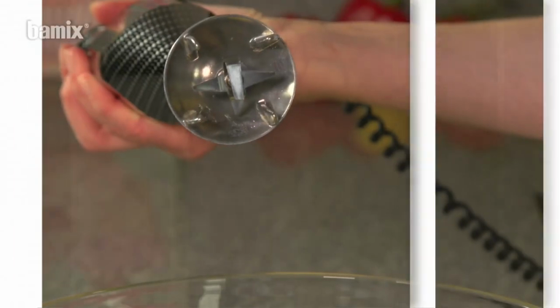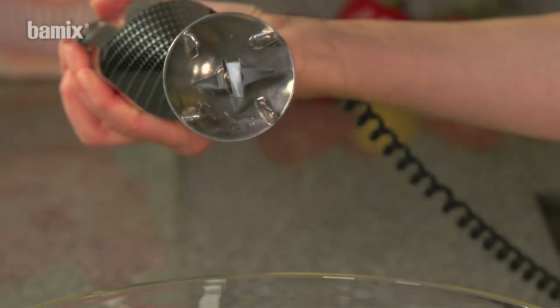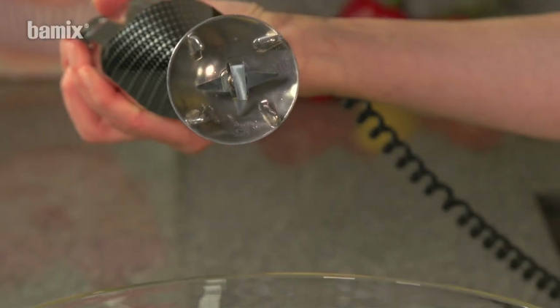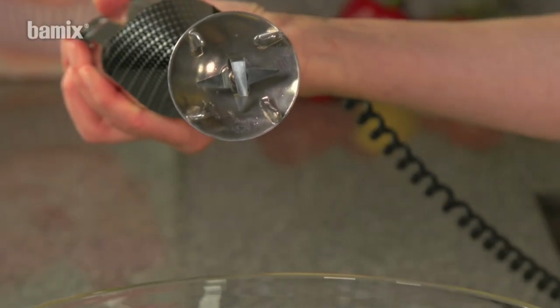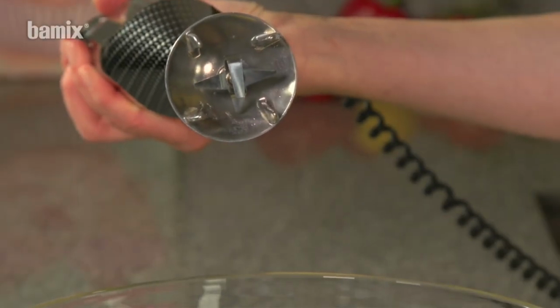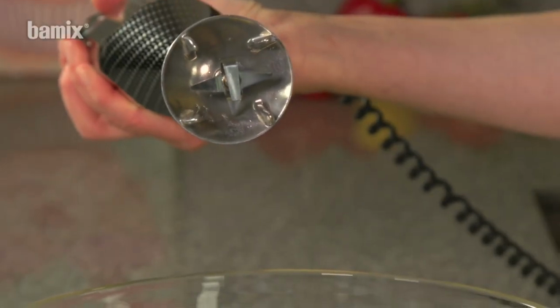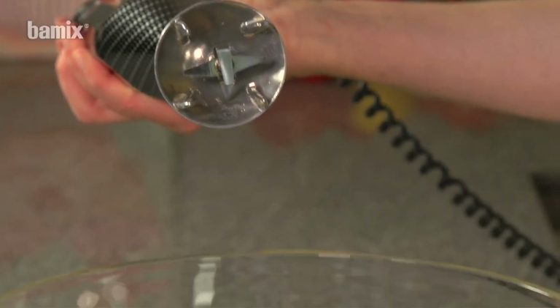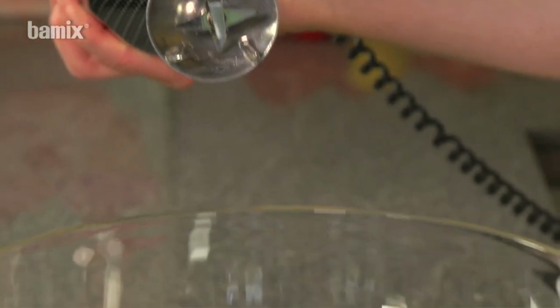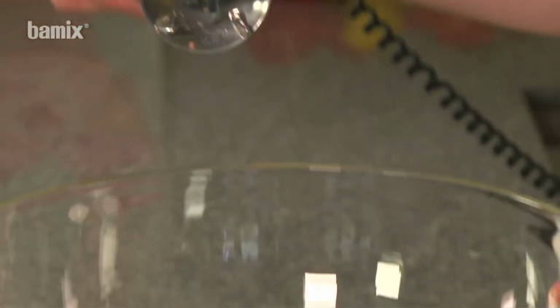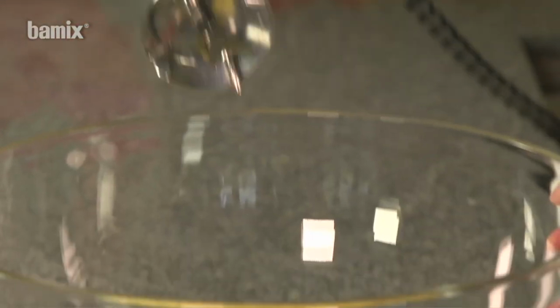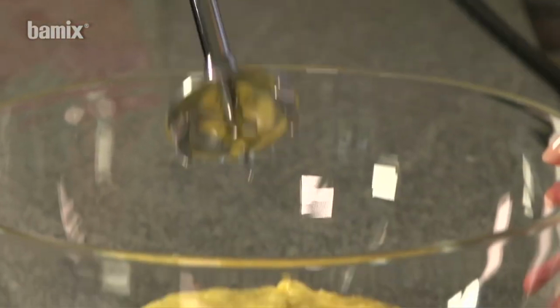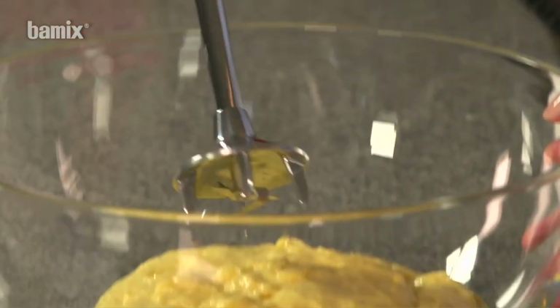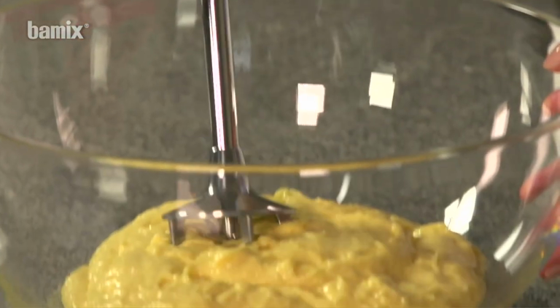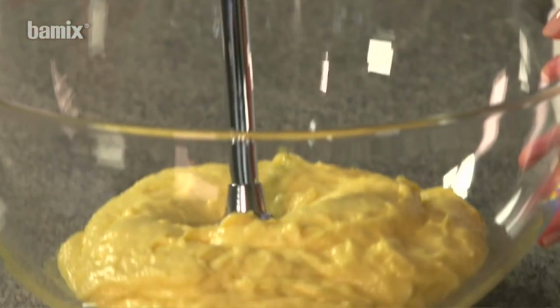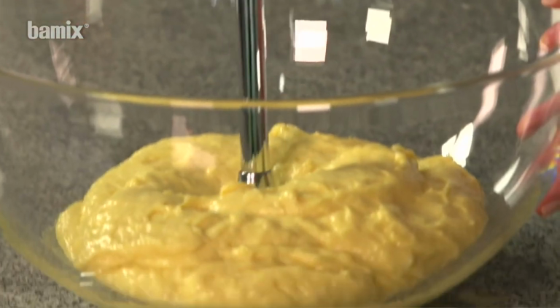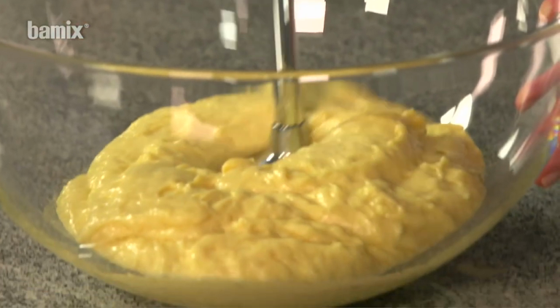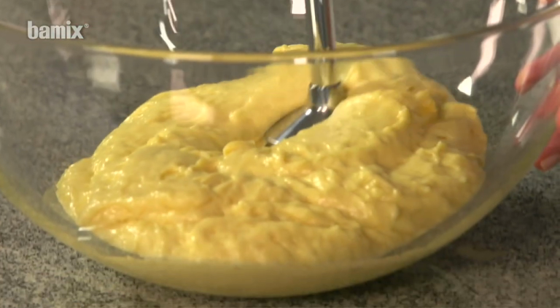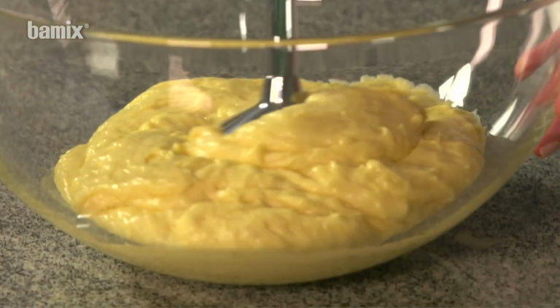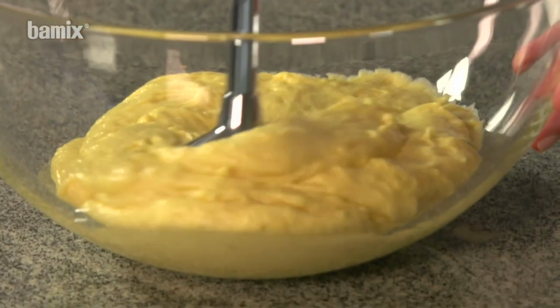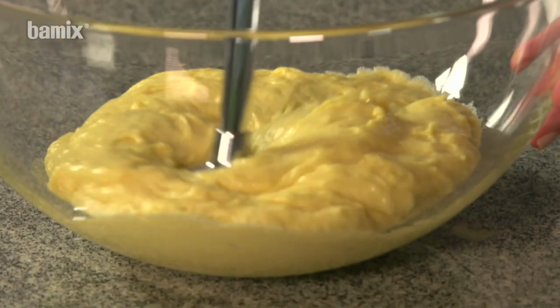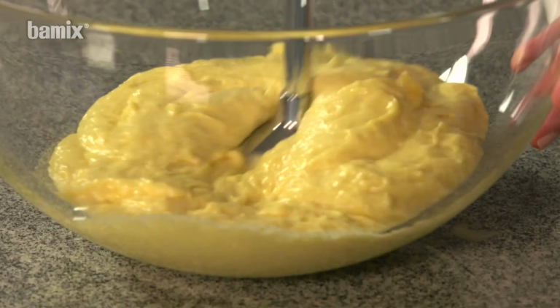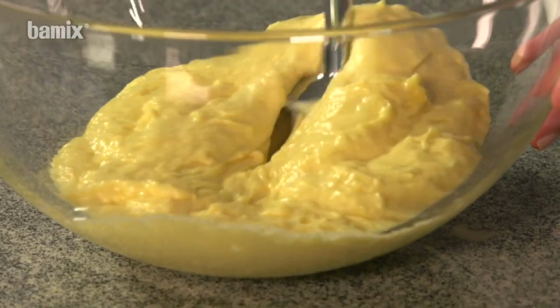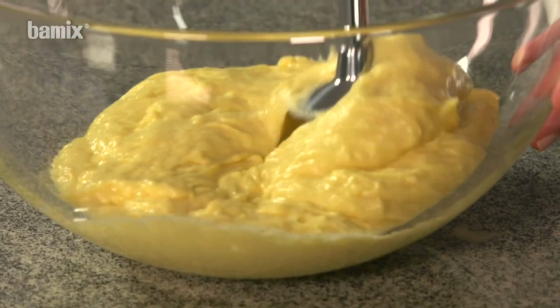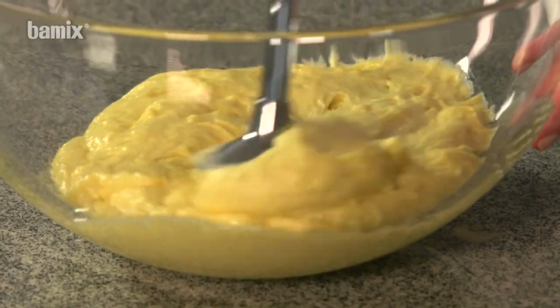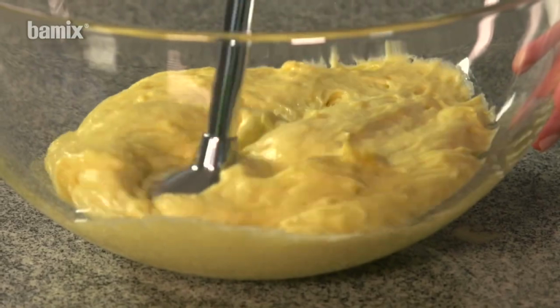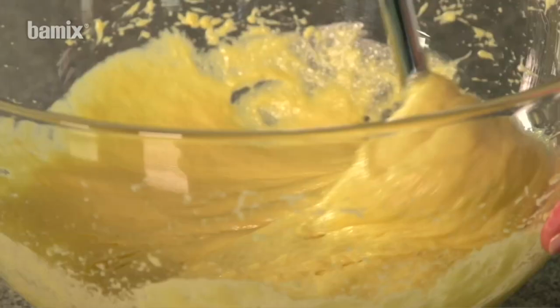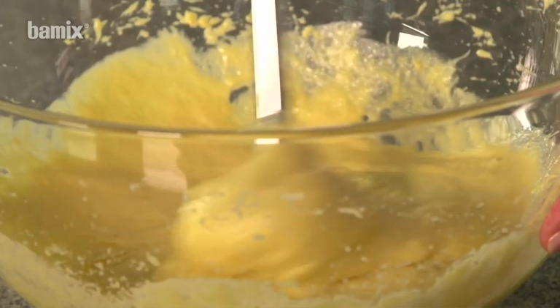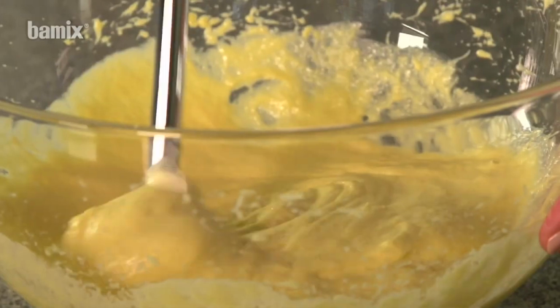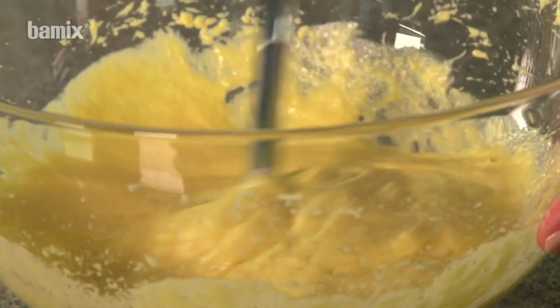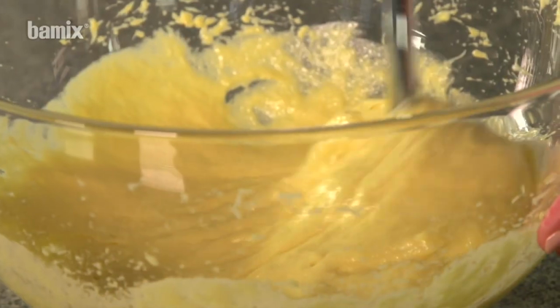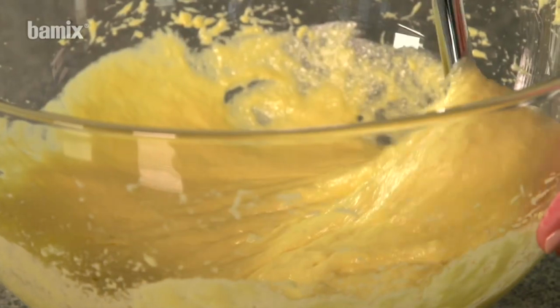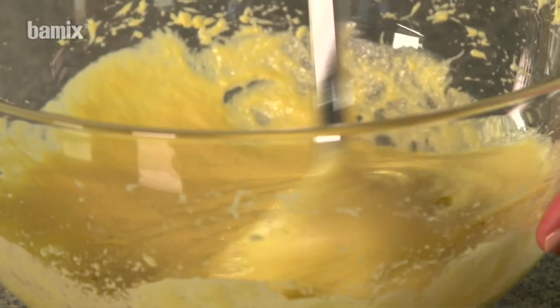Use the multi-purpose blade to produce airy and smooth yeast dough.